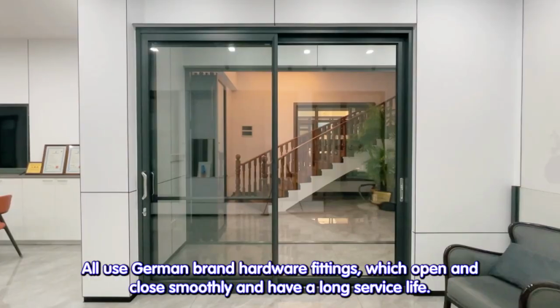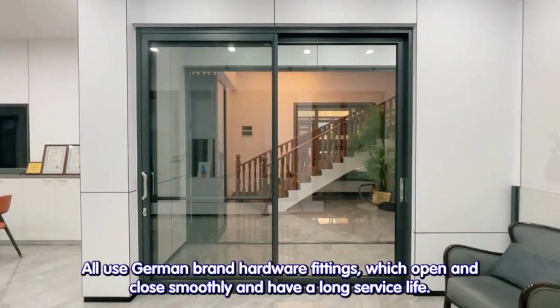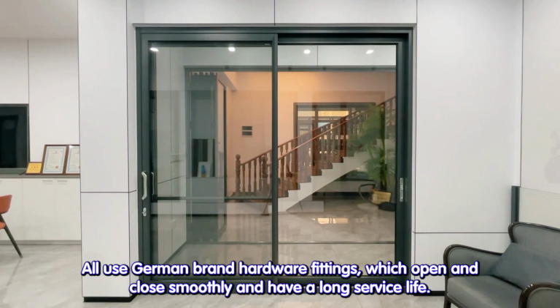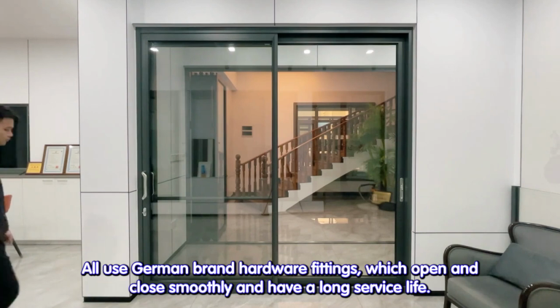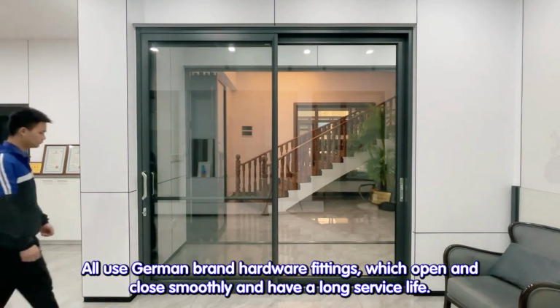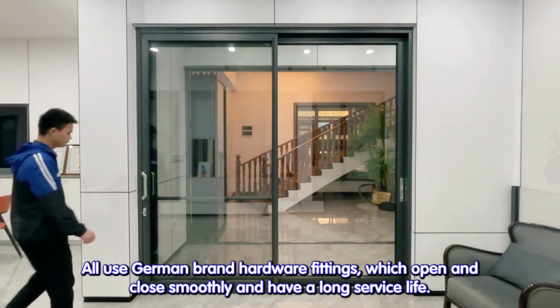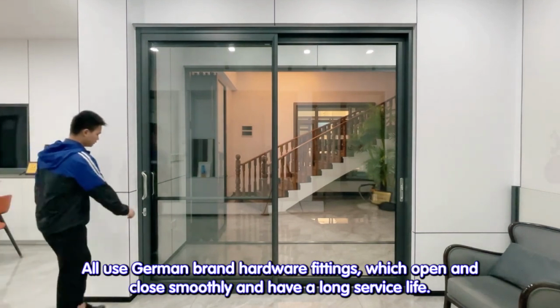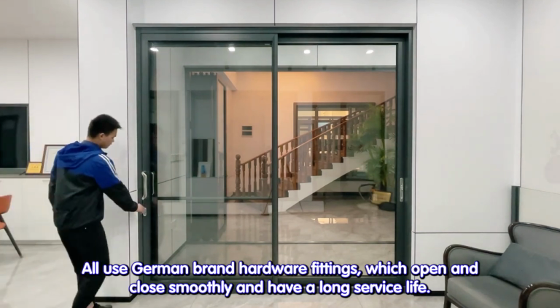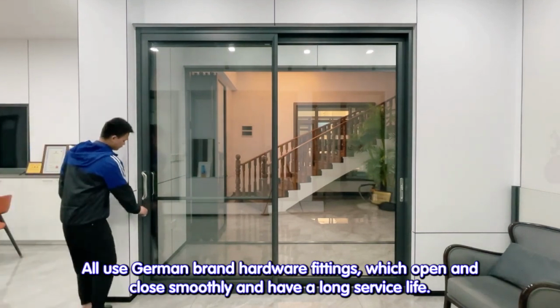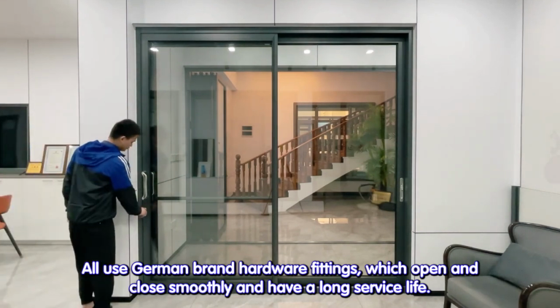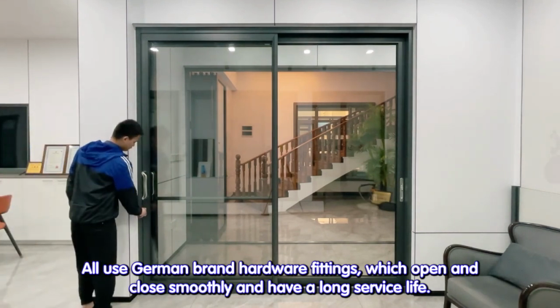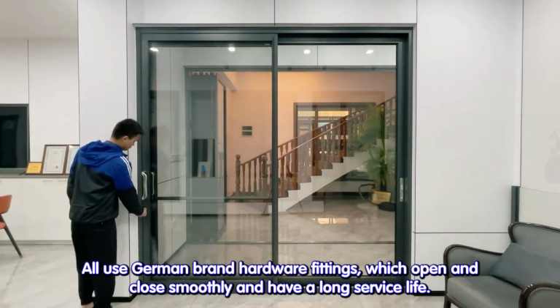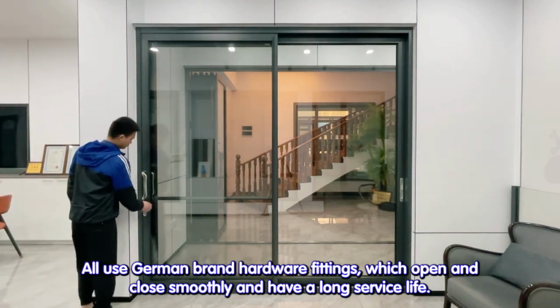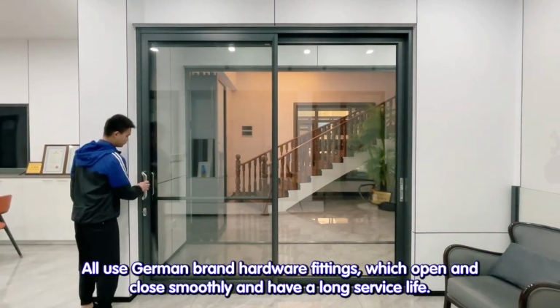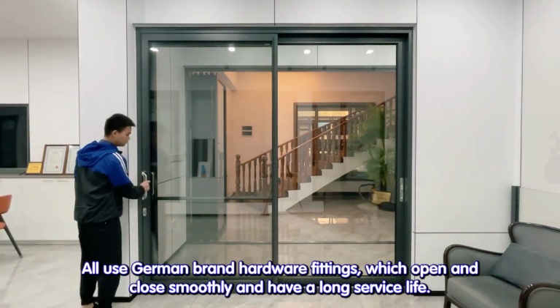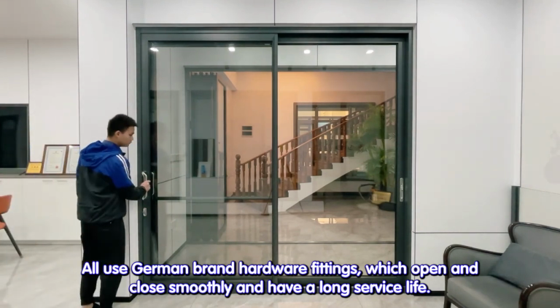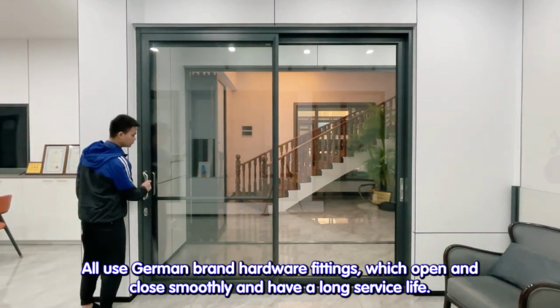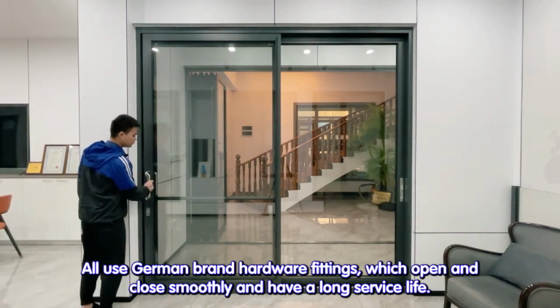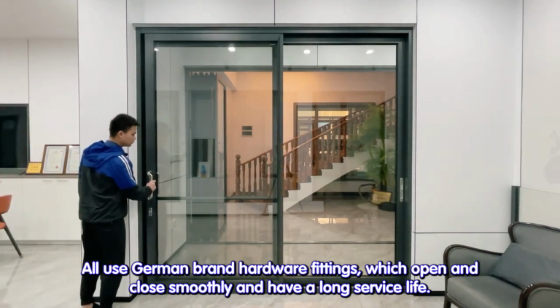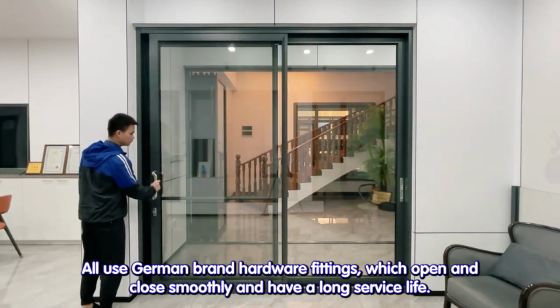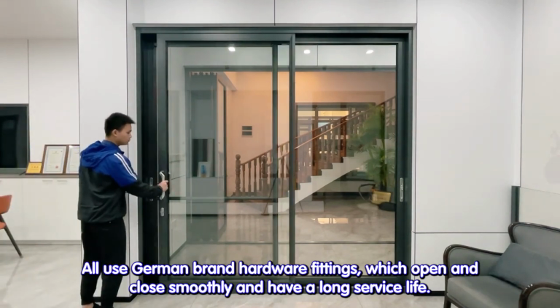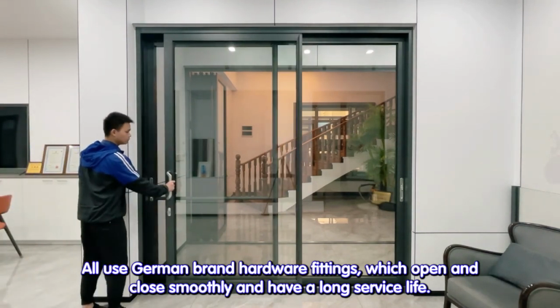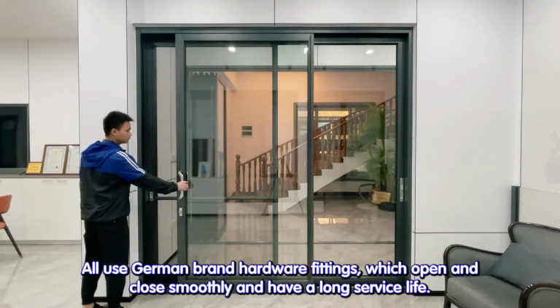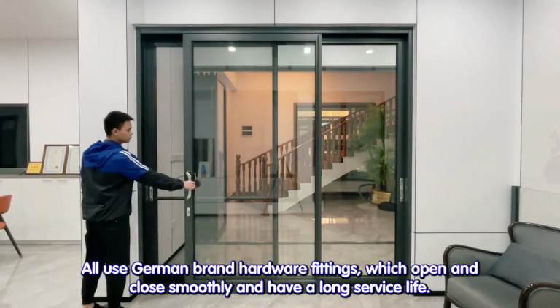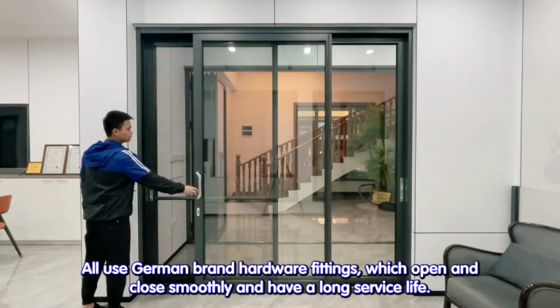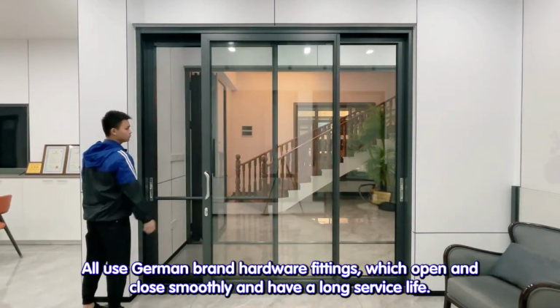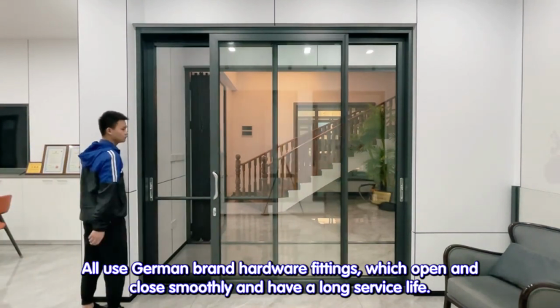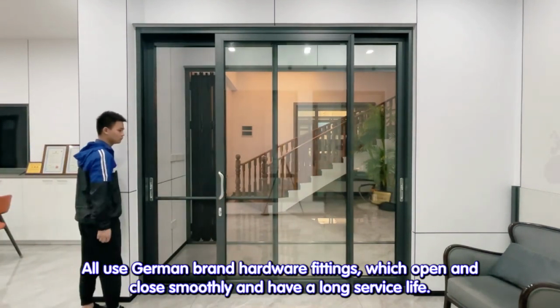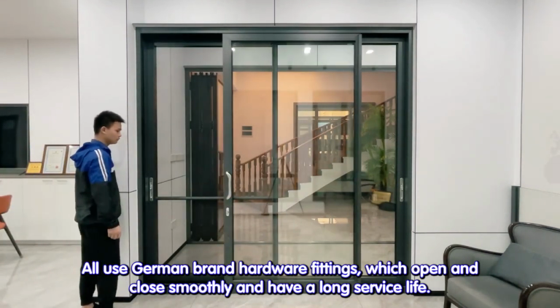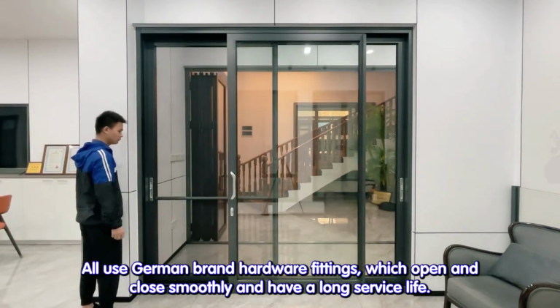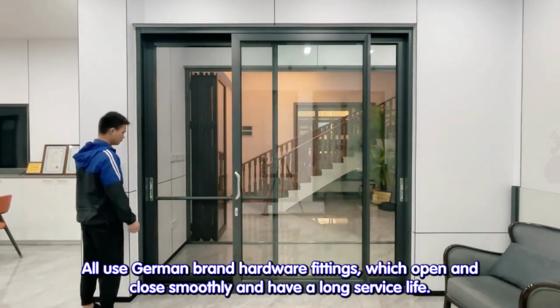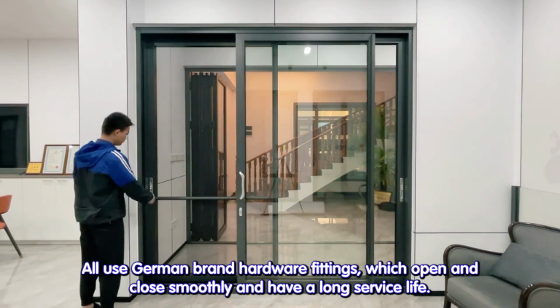All use German brand hardware fittings, which open and close smoothly and have a long service life.